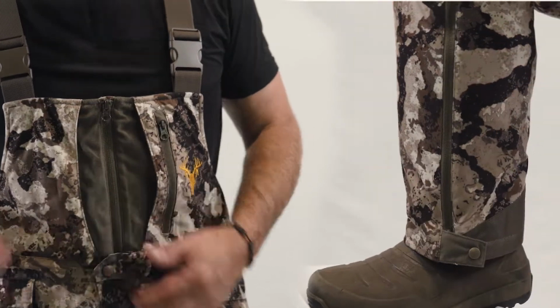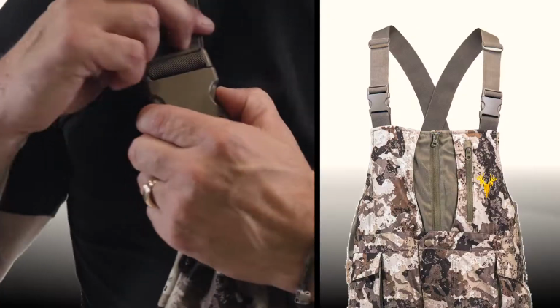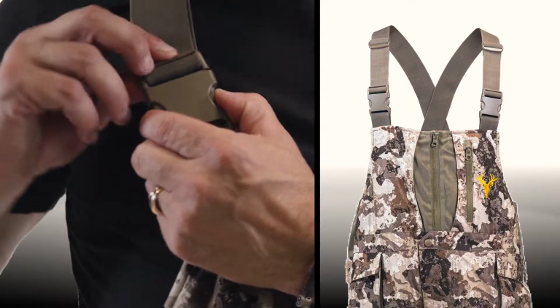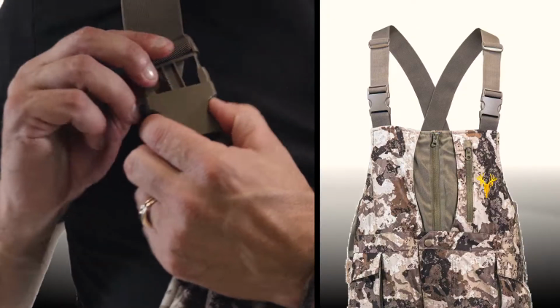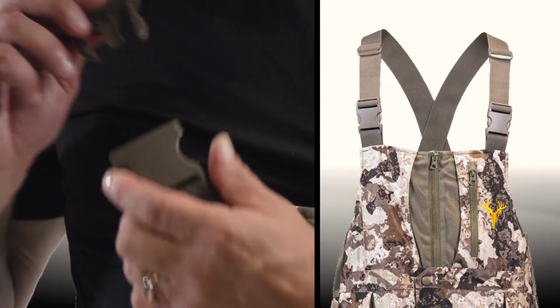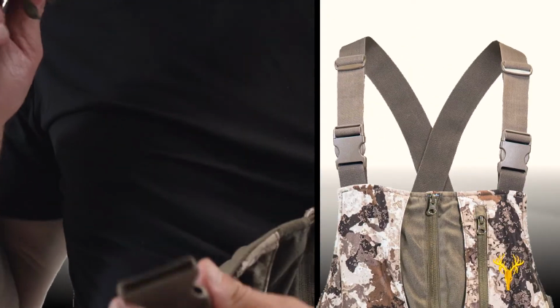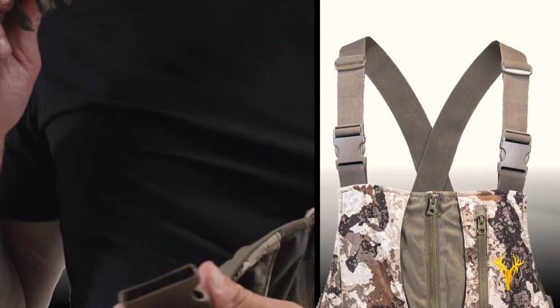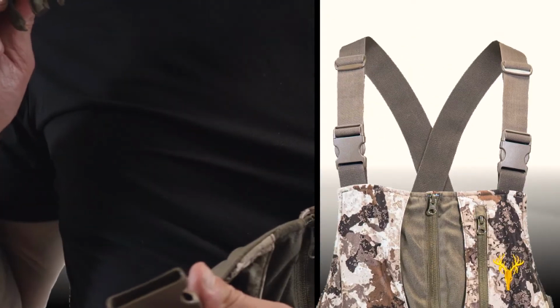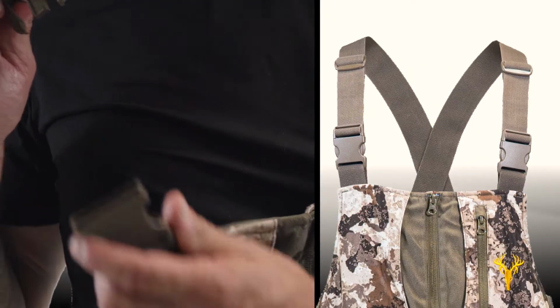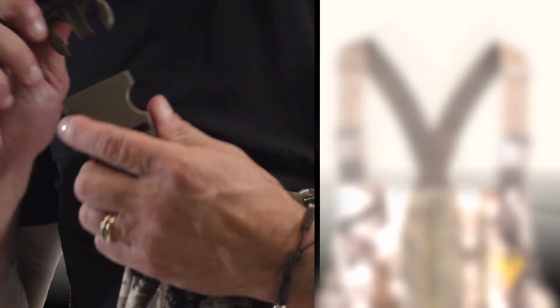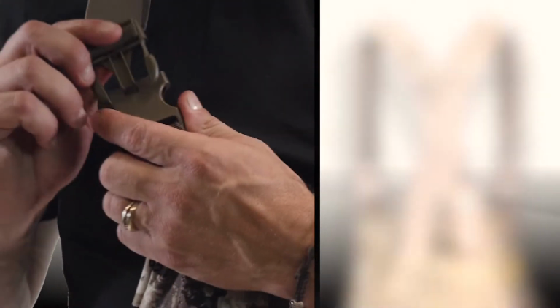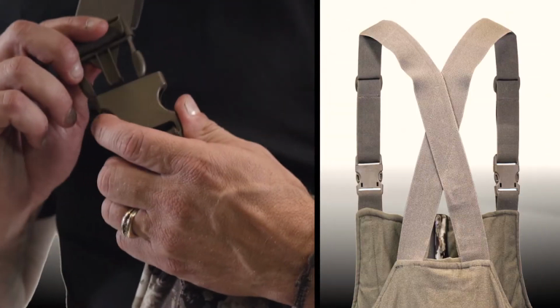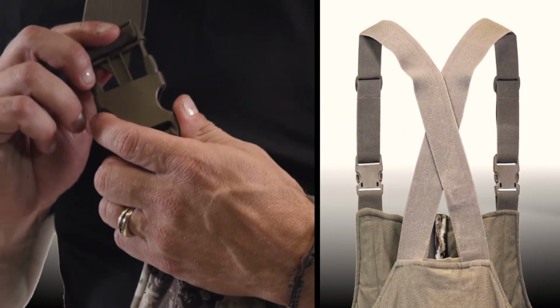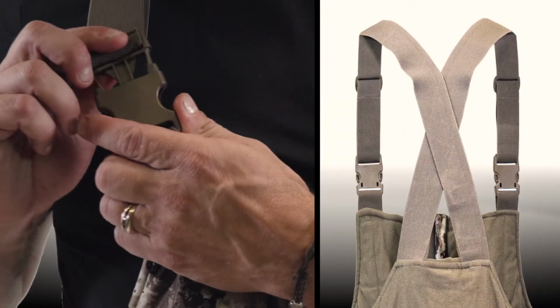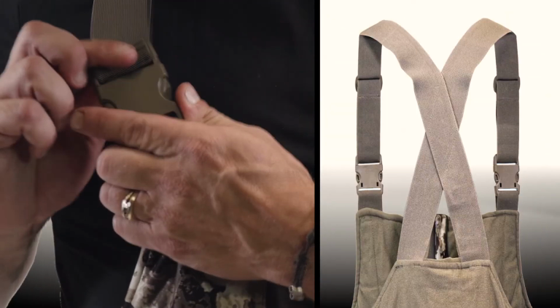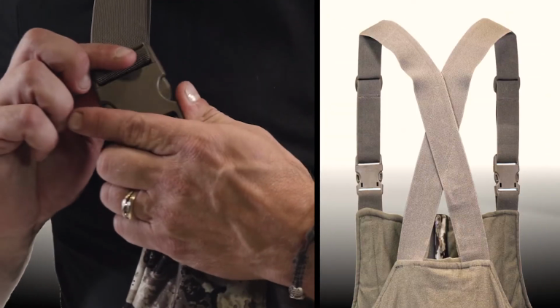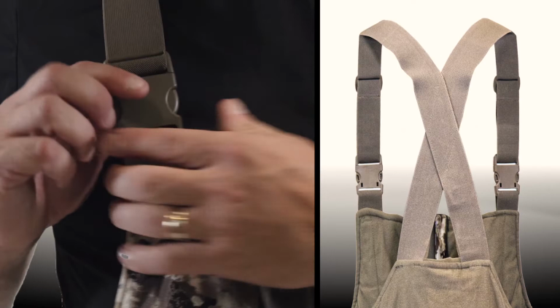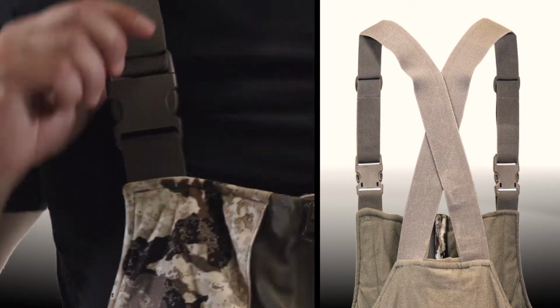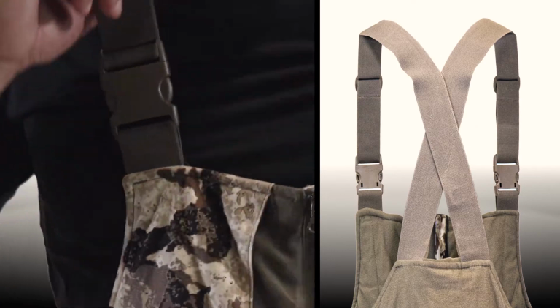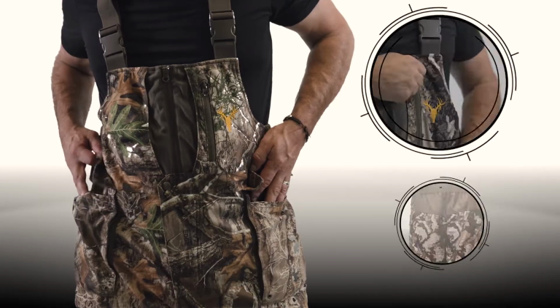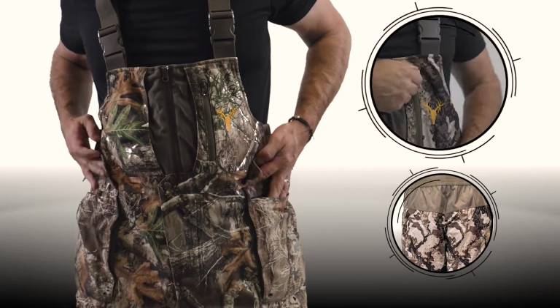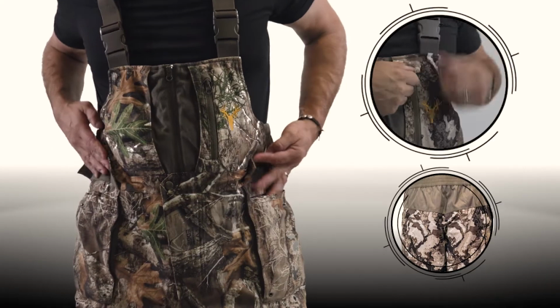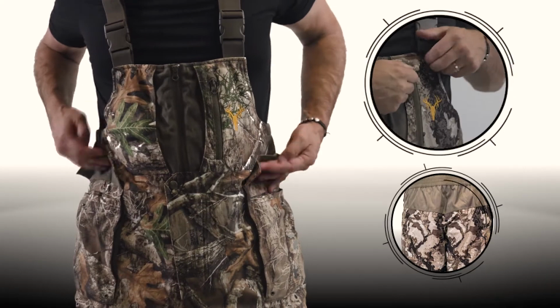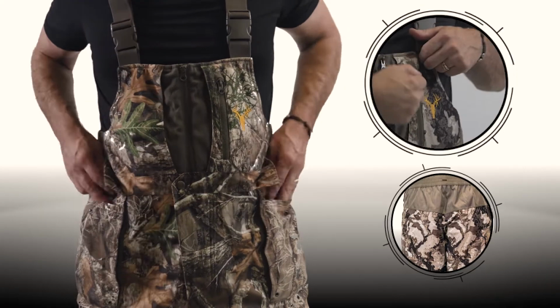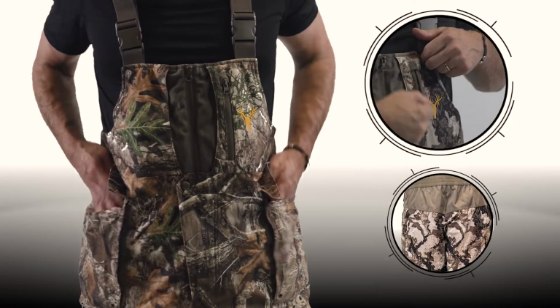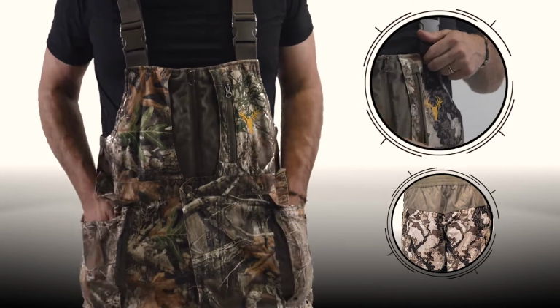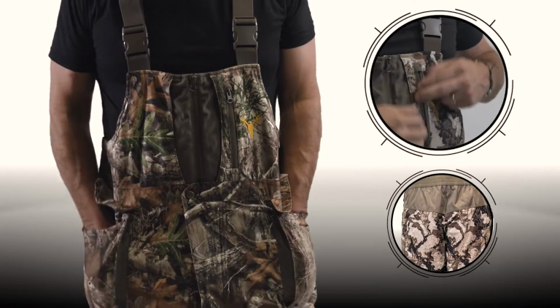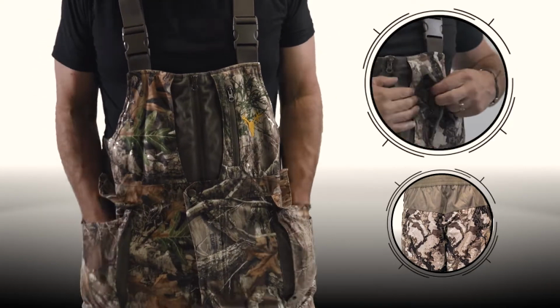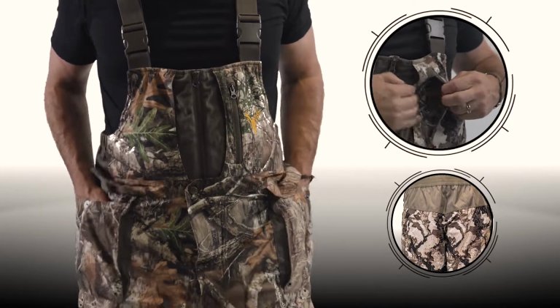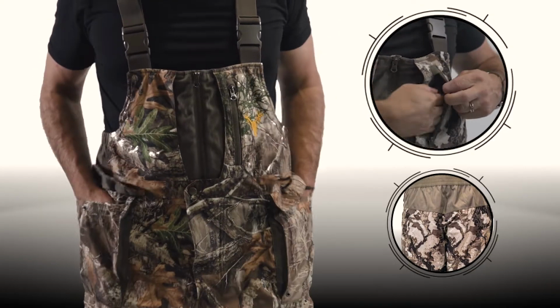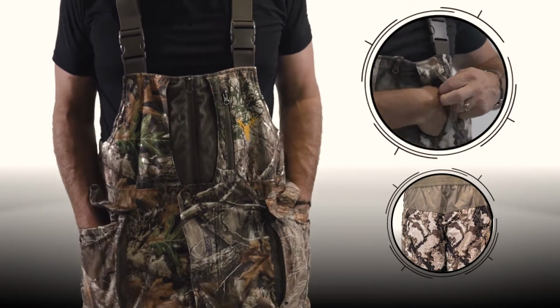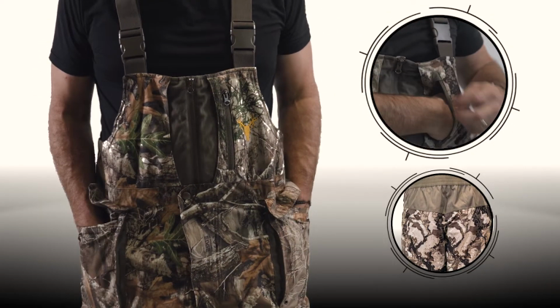Fully adjustable shoulder straps provide a comfortable and snug fit. The two zip-up hand warmer pockets and rear pocket offer additional storage.